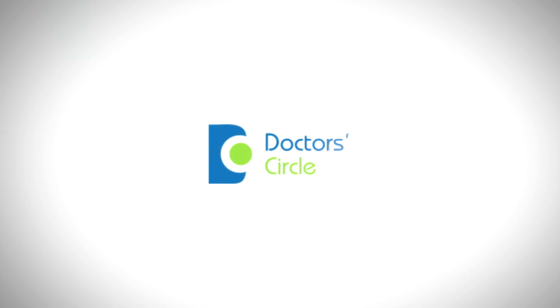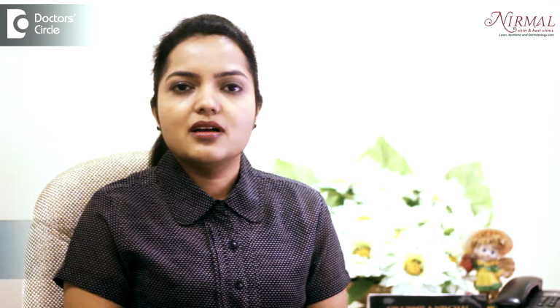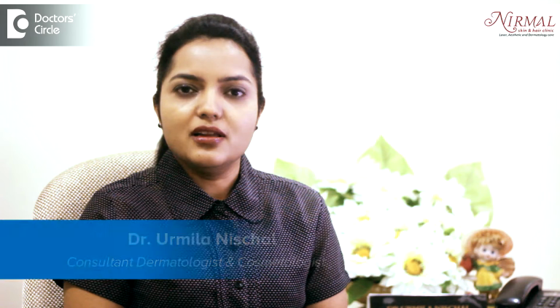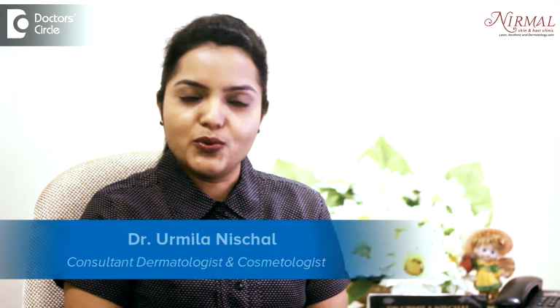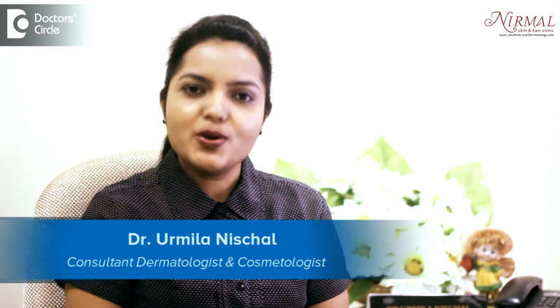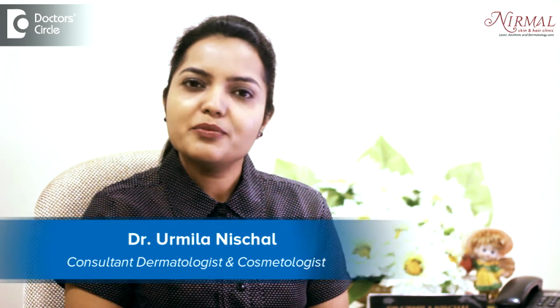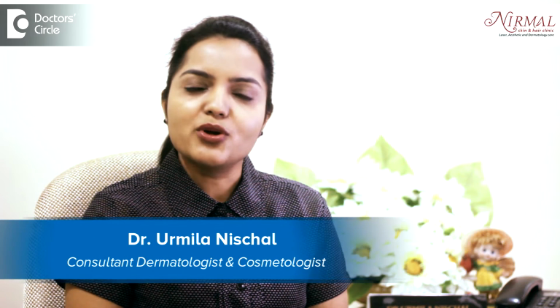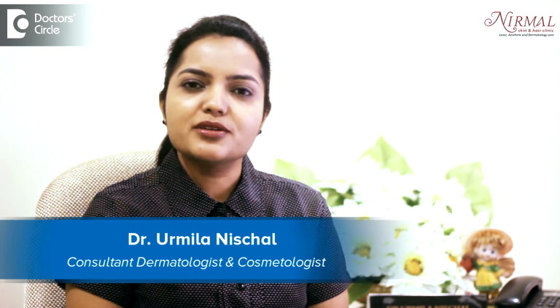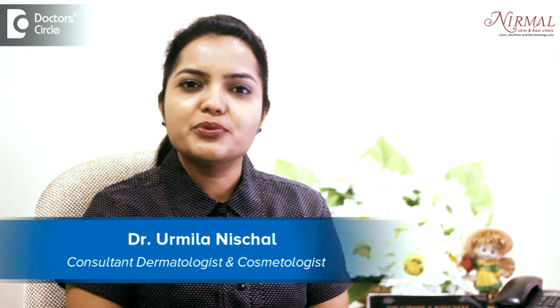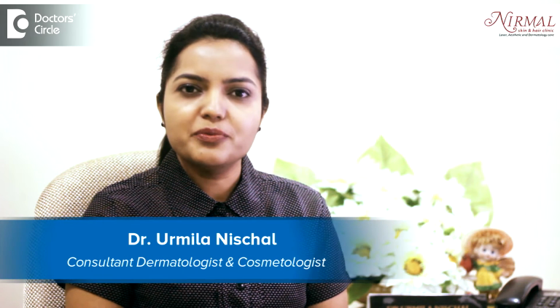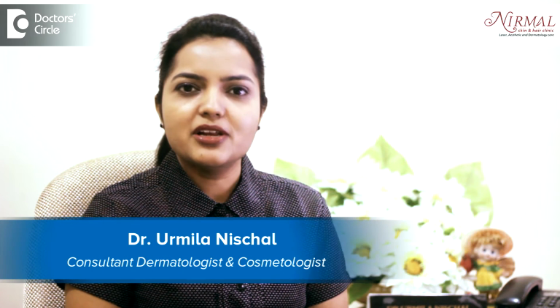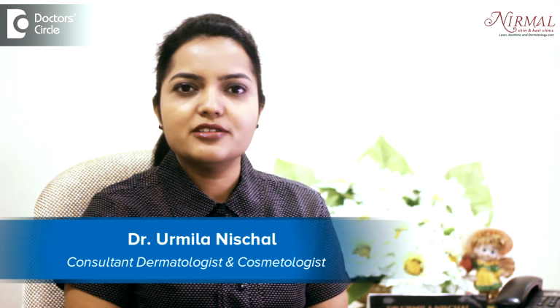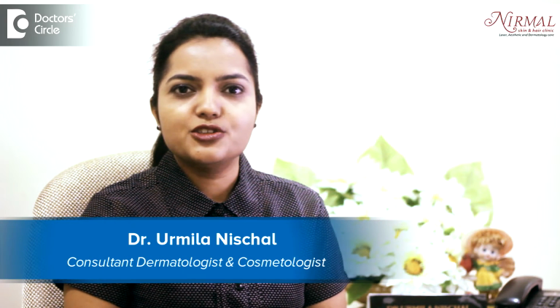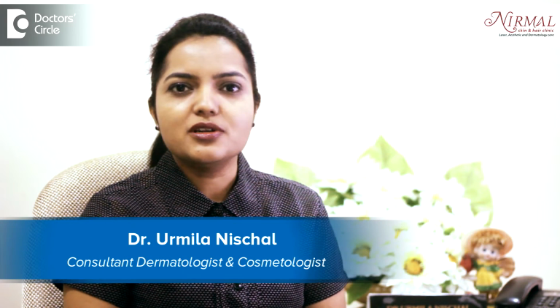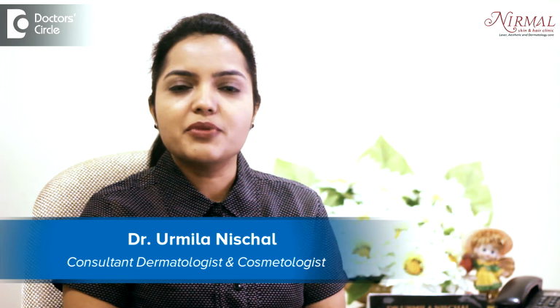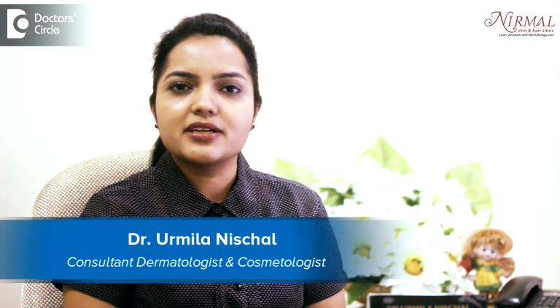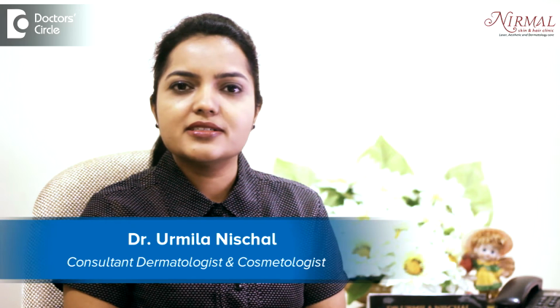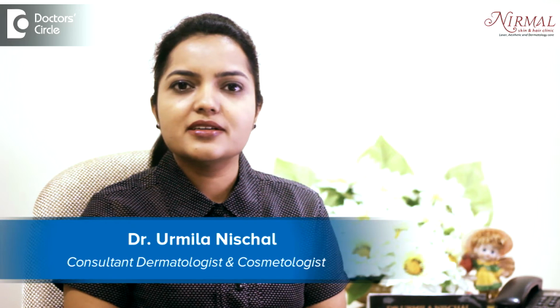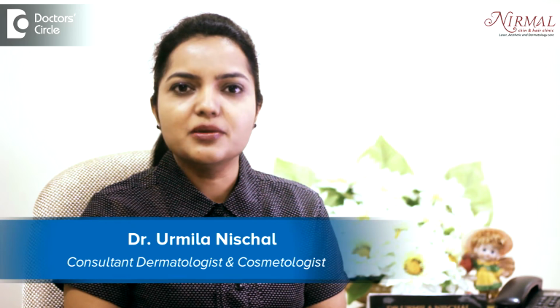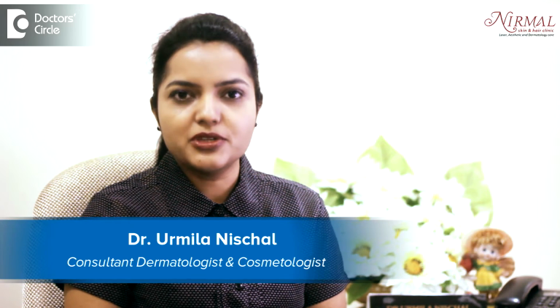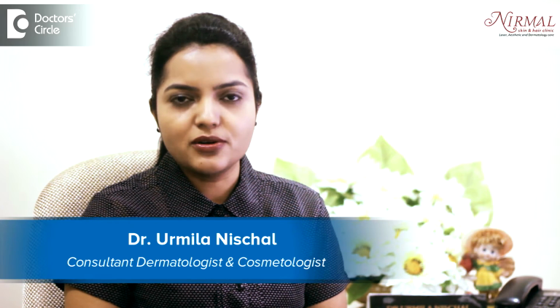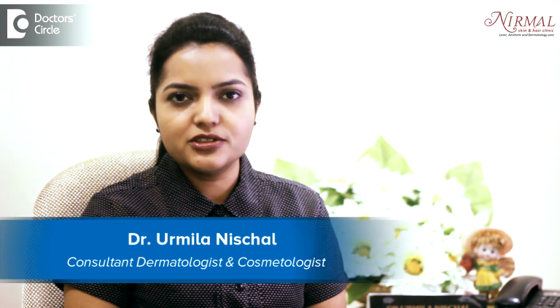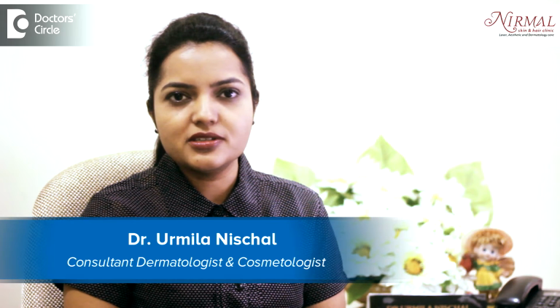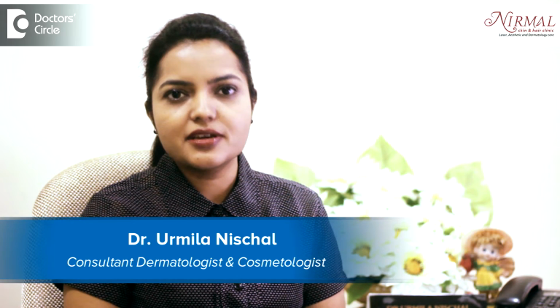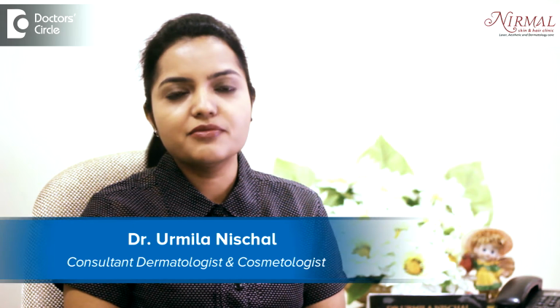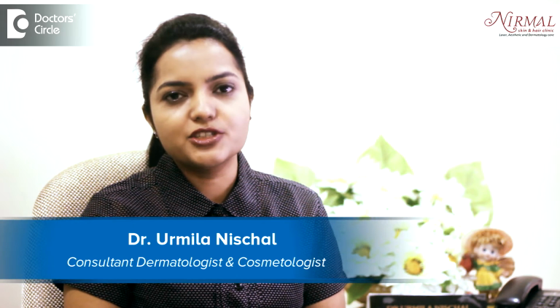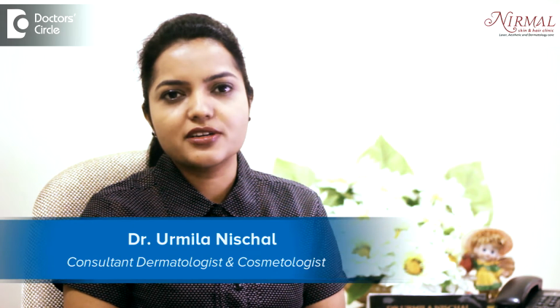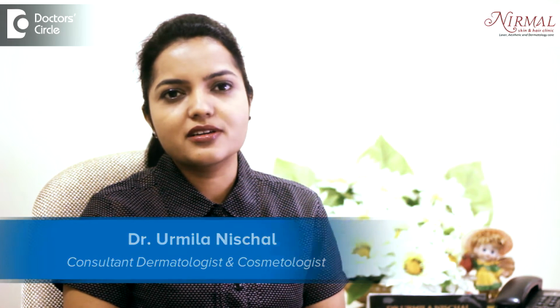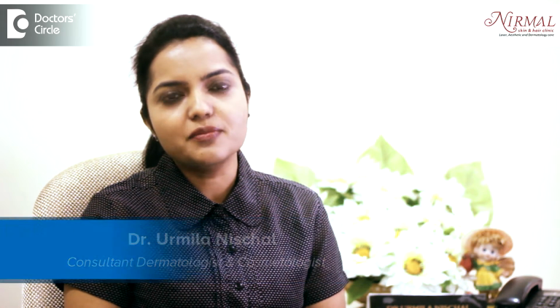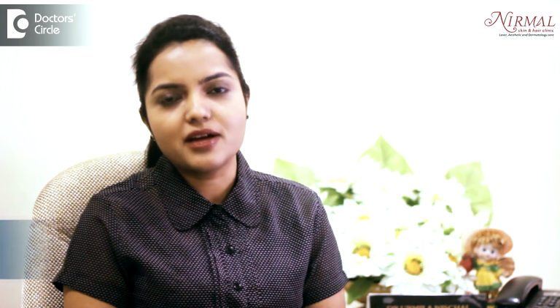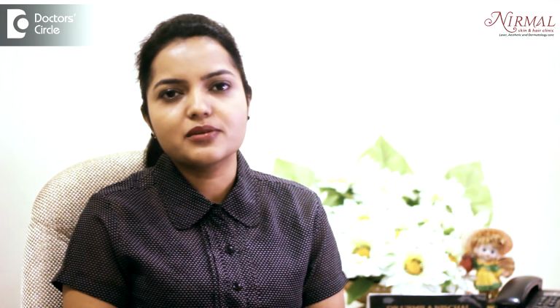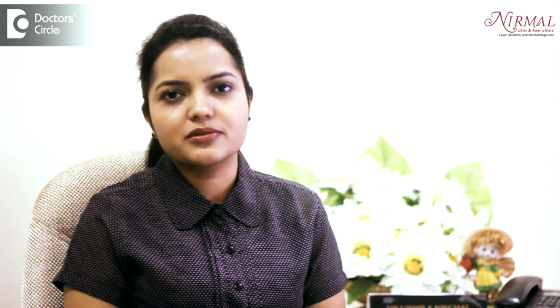Hello, I am Dr. Urmila Nishchal, practicing dermatologist in Vijayanagar, Bangalore.